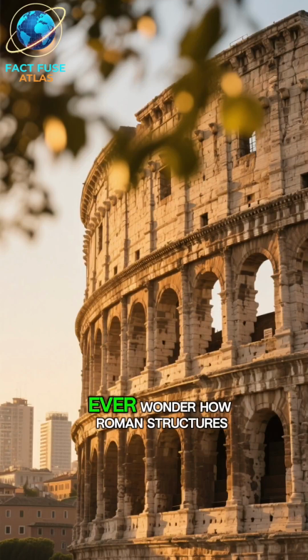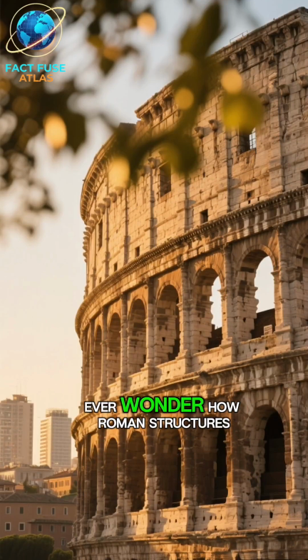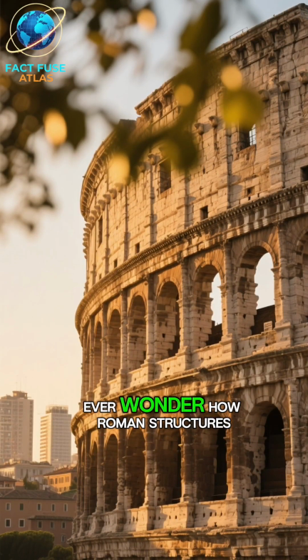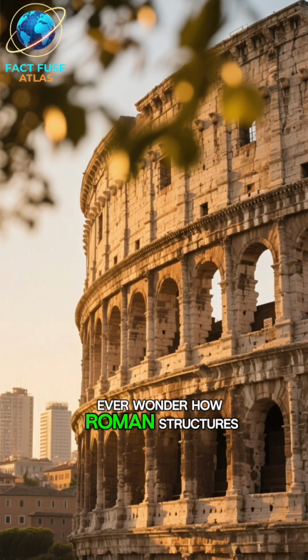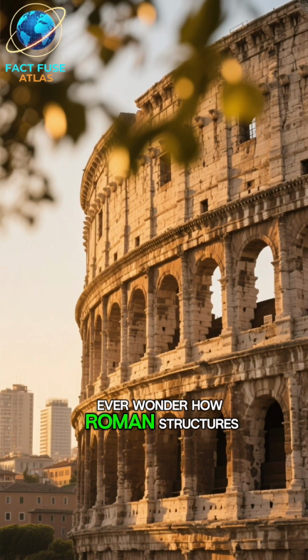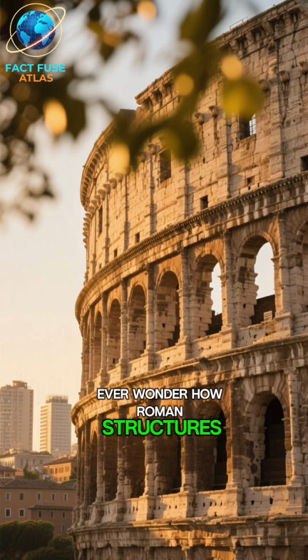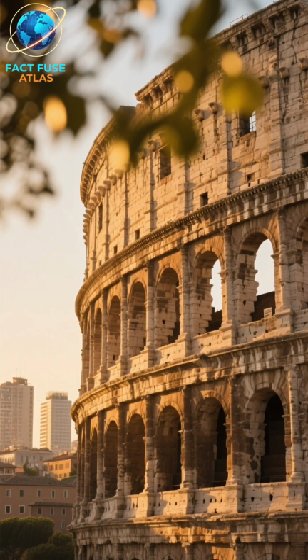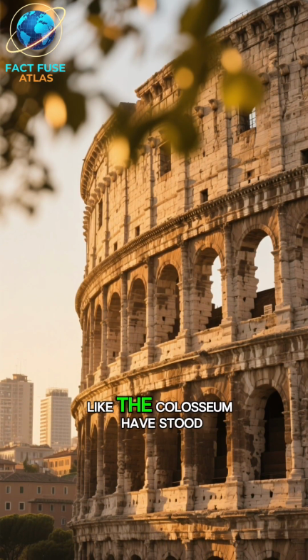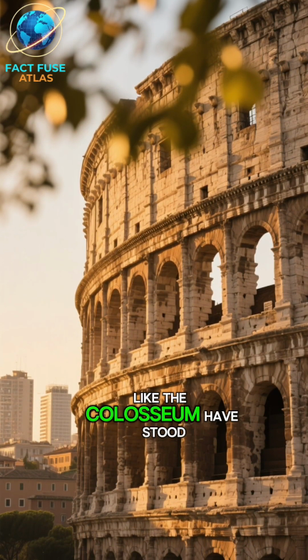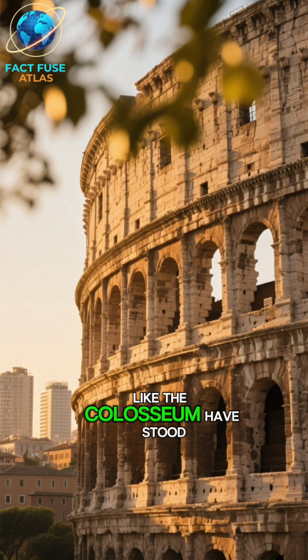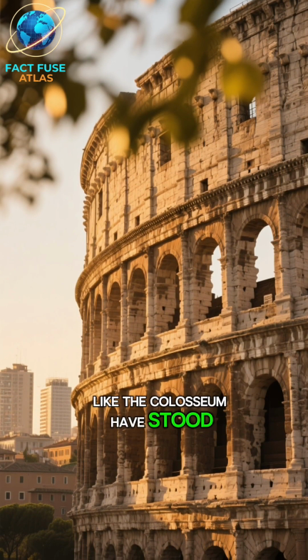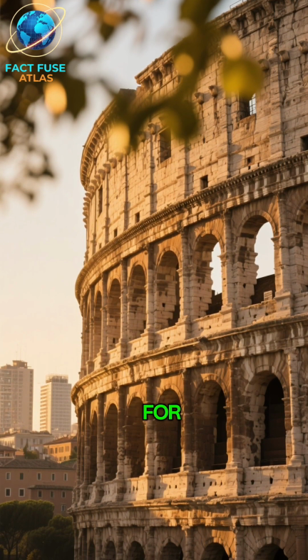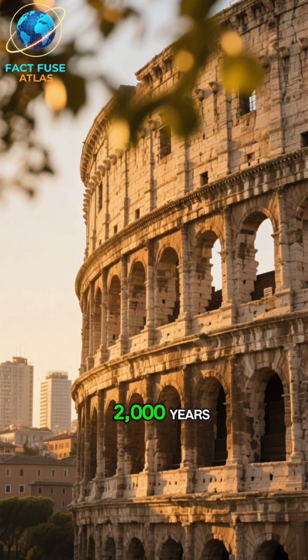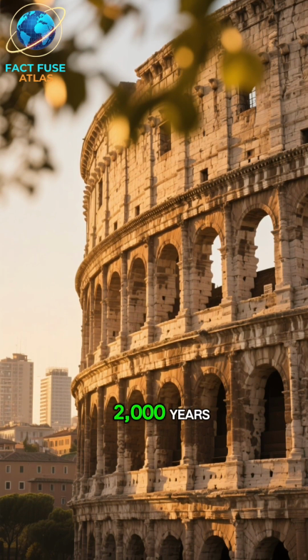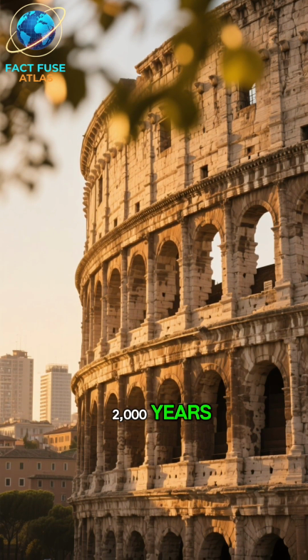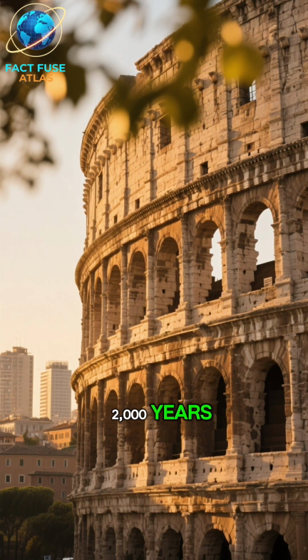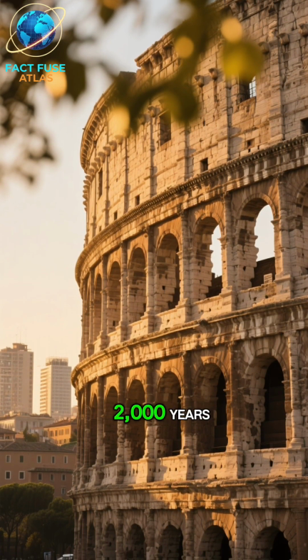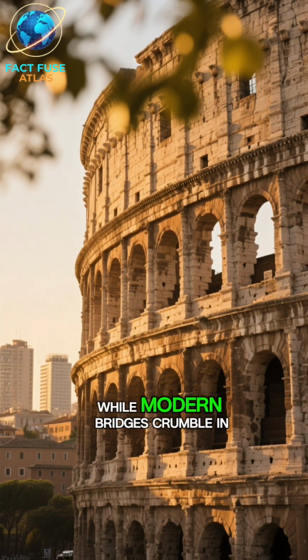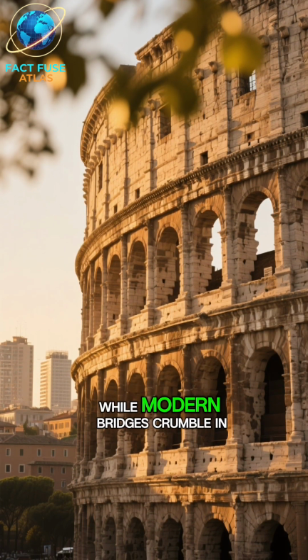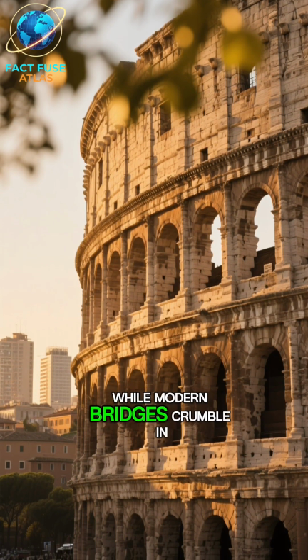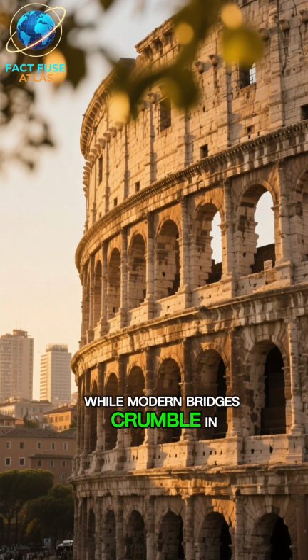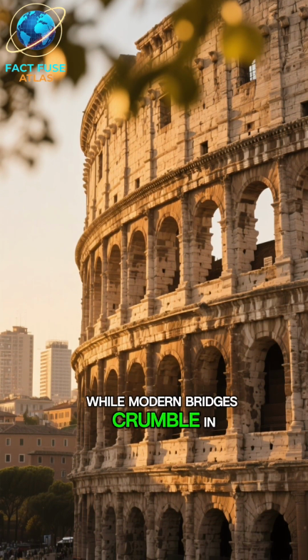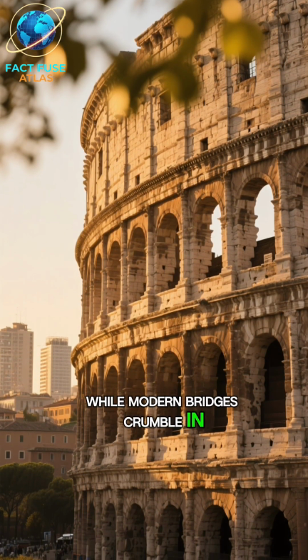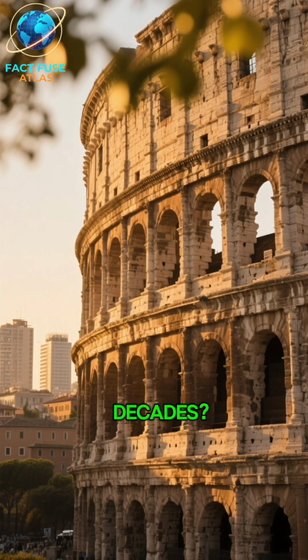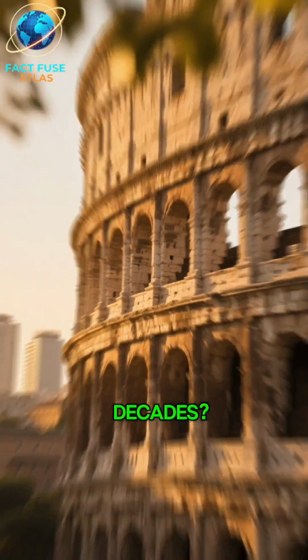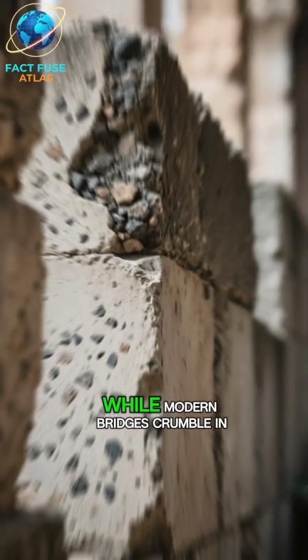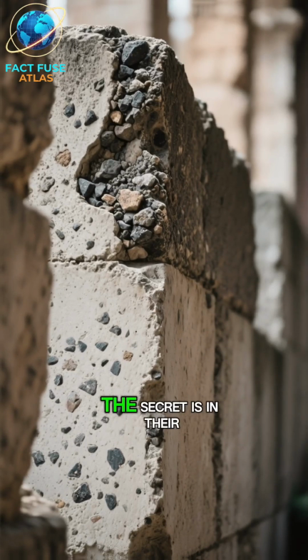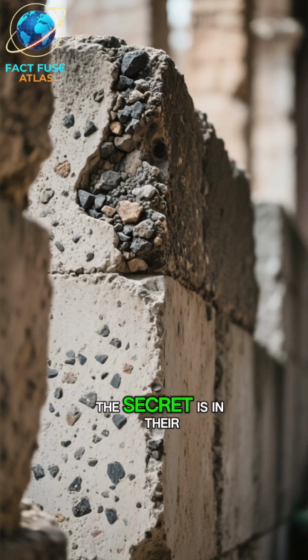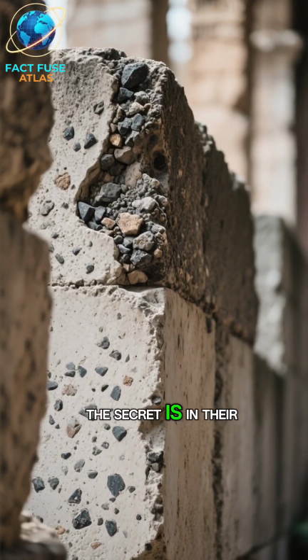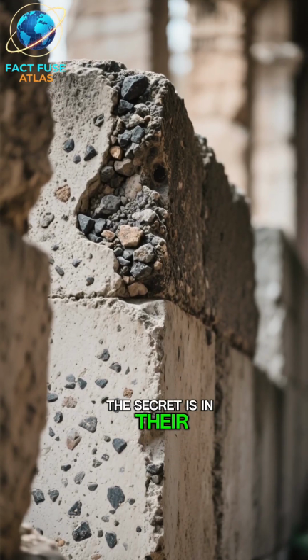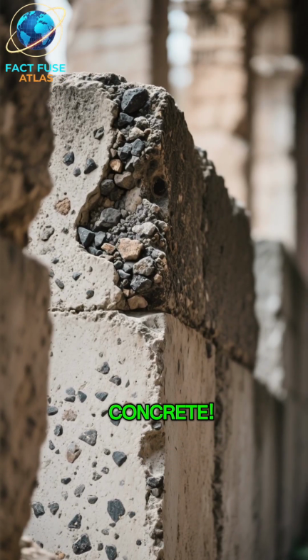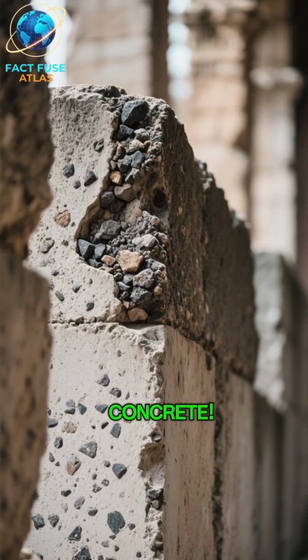Ever wonder how Roman structures like the Colosseum have stood for 2,000 years, while modern bridges crumble in decades? The secret is in their concrete.